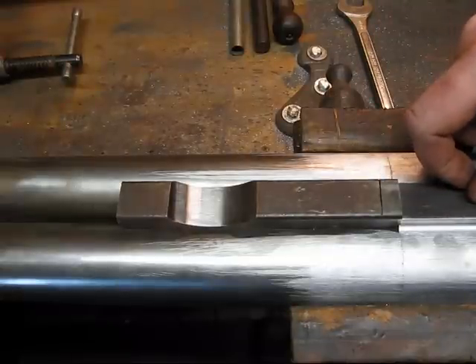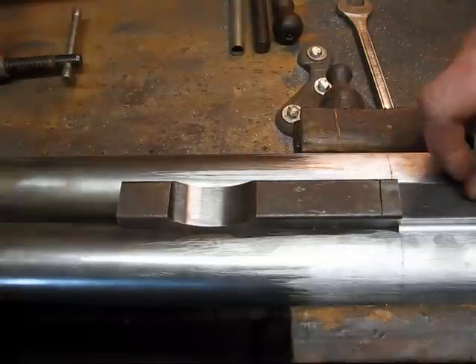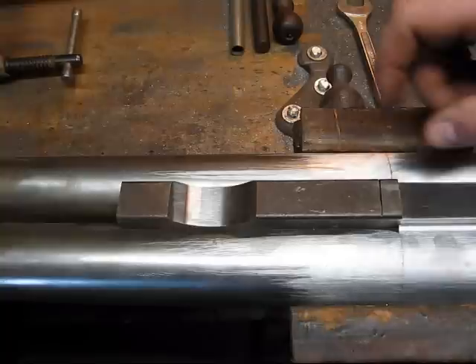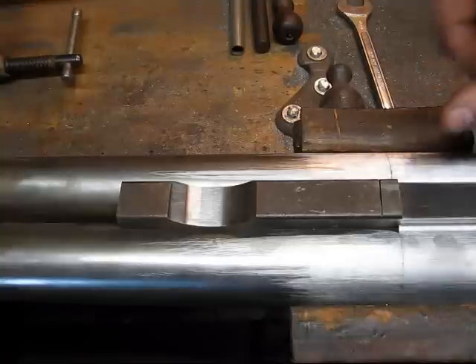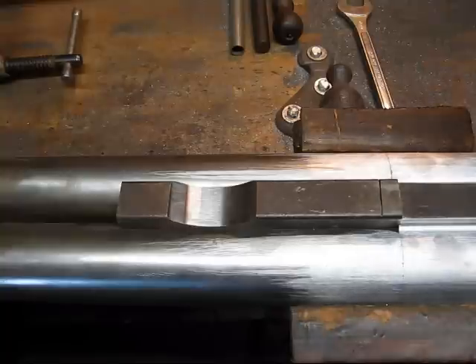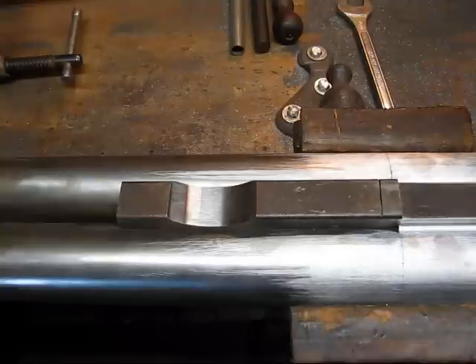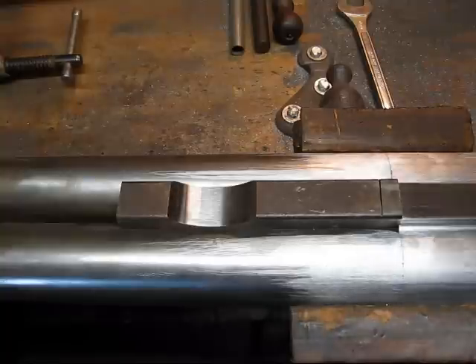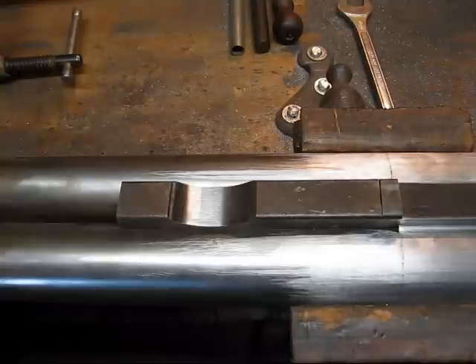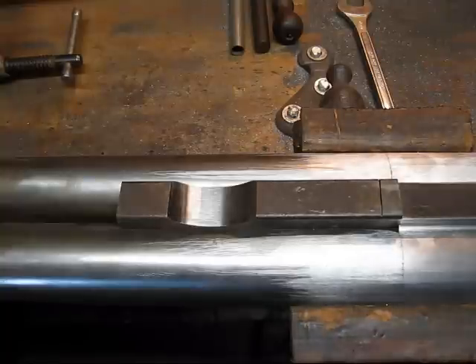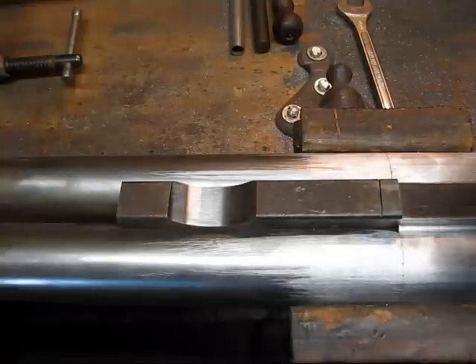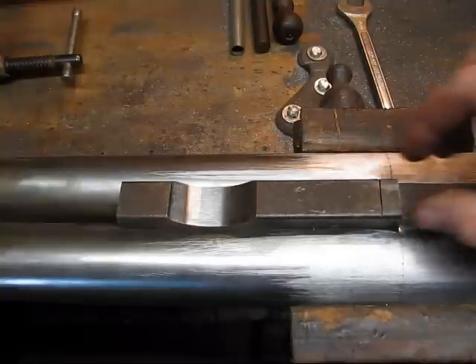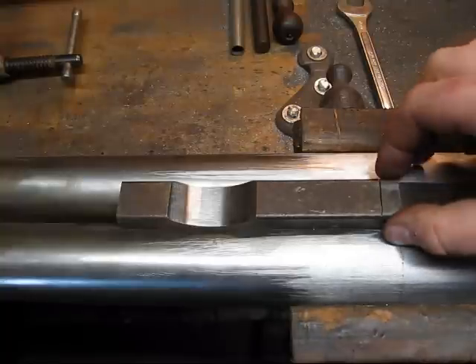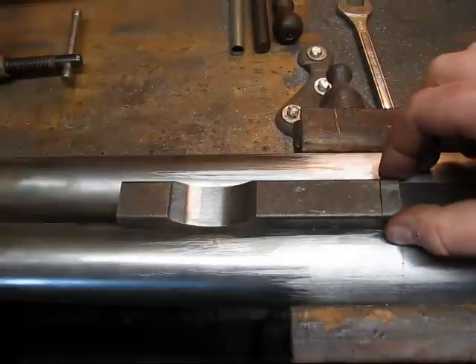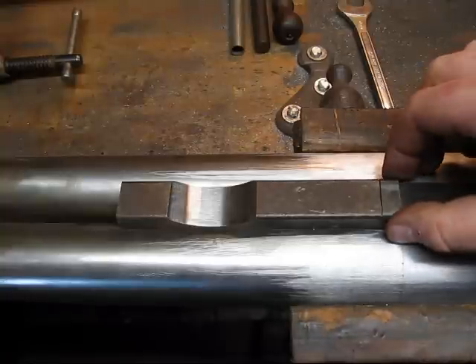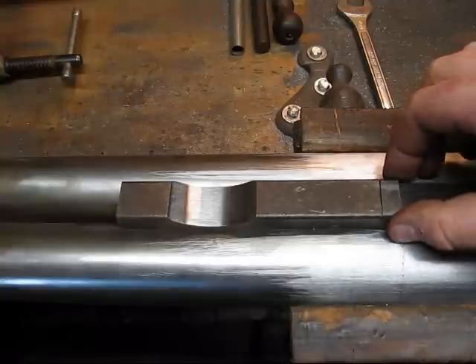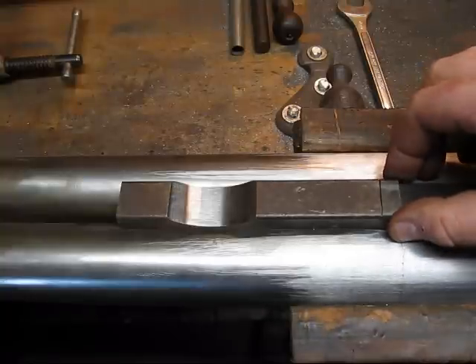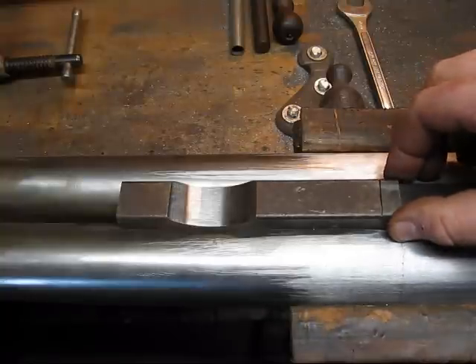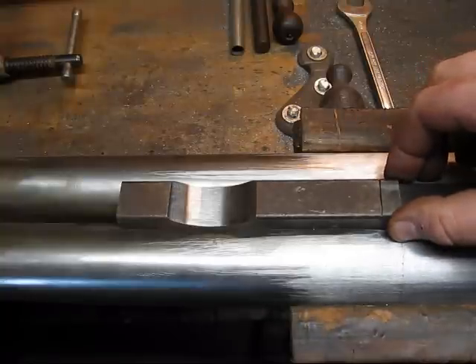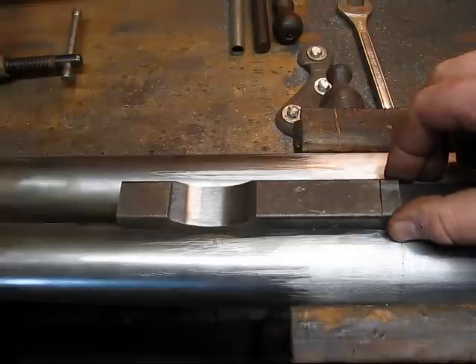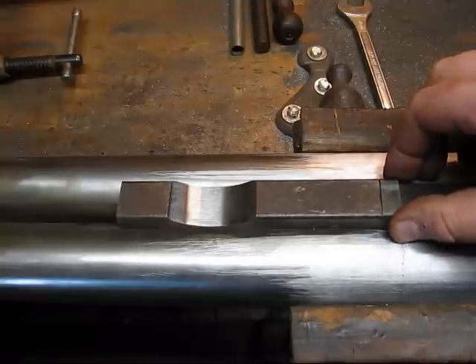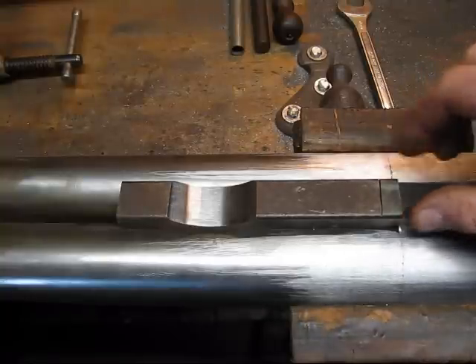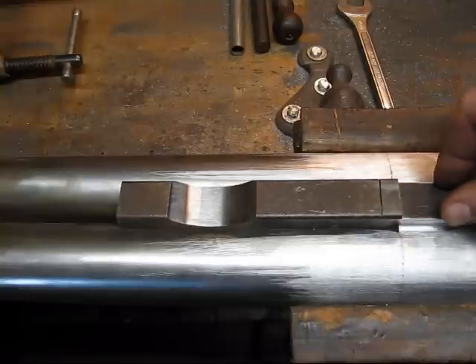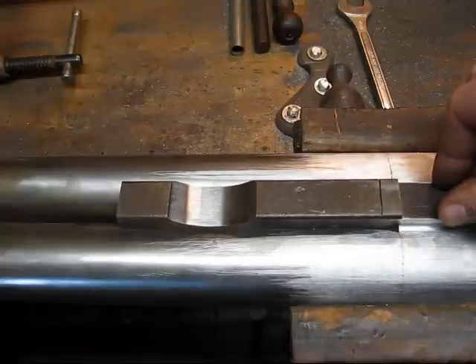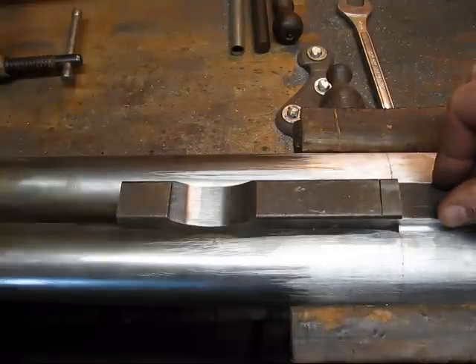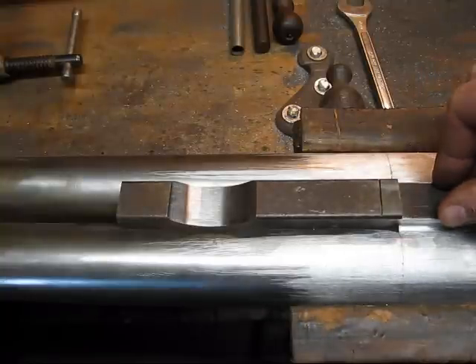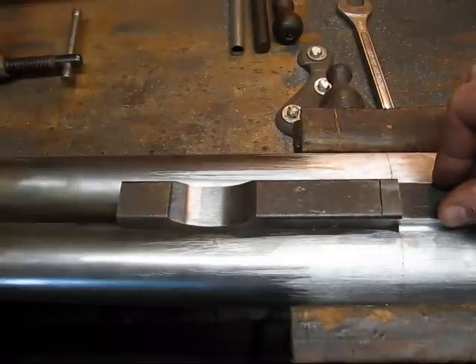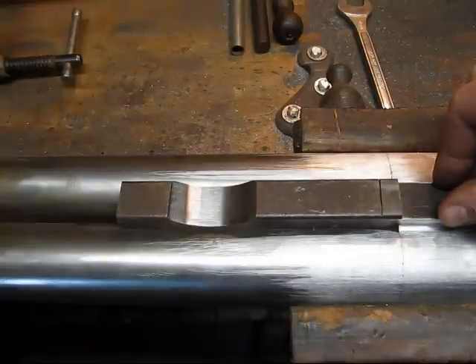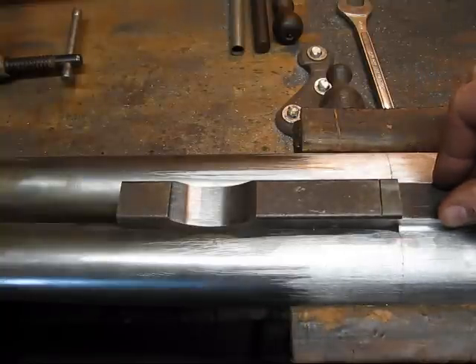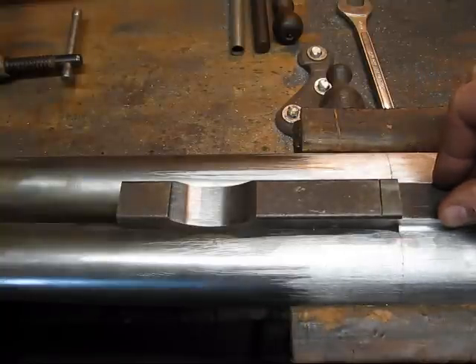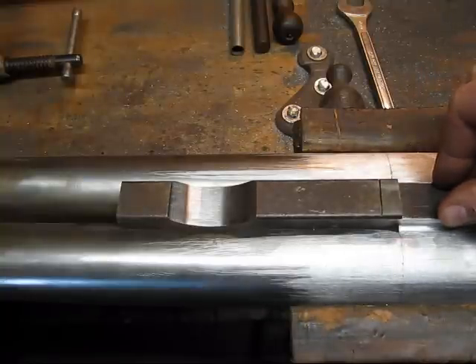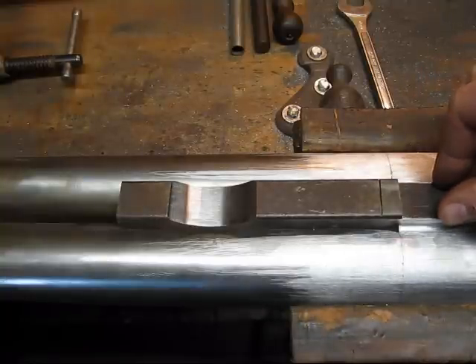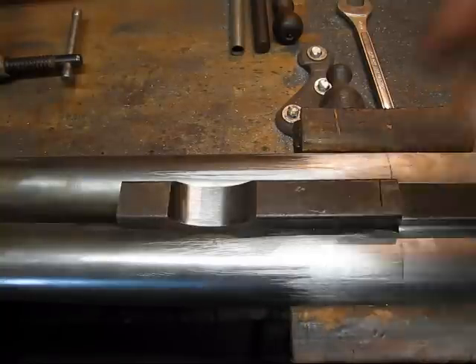And I'll be able to machine the dovetail for the express sights. That's where I'm at today, and I'll get busy on this and show you what it looks like when it's soldered on.